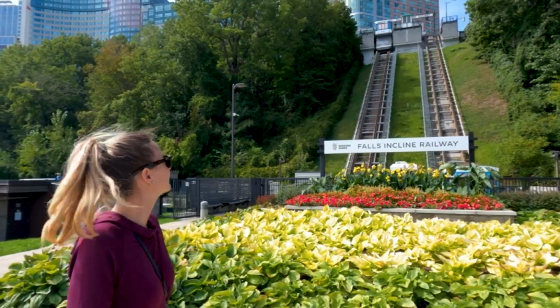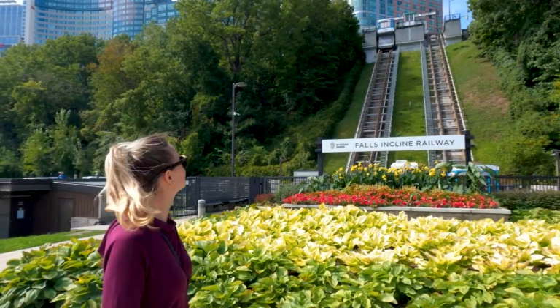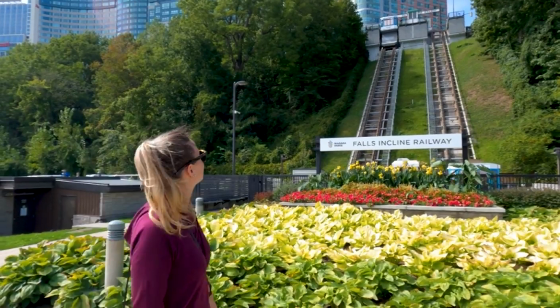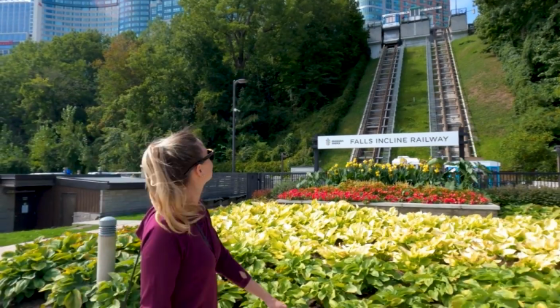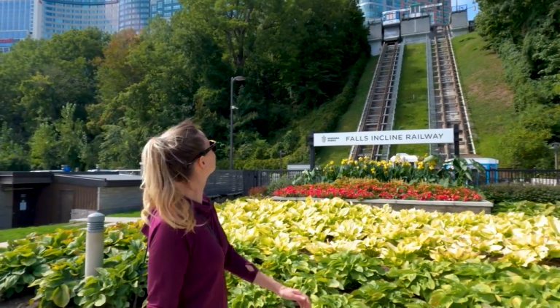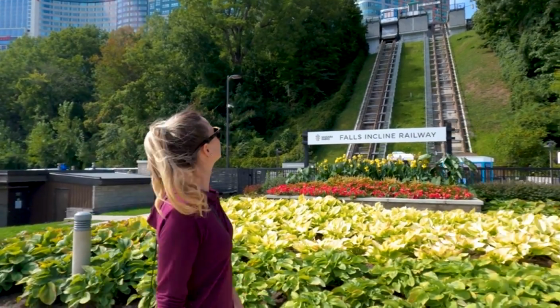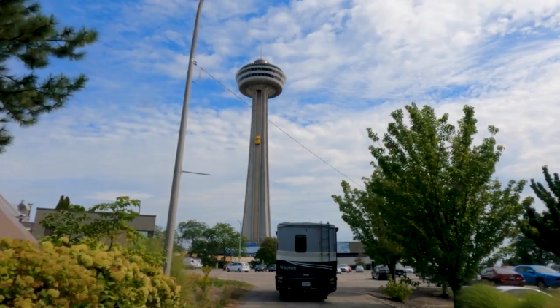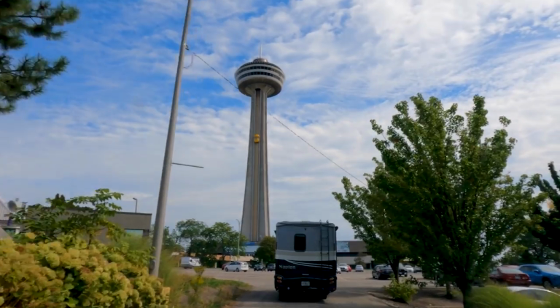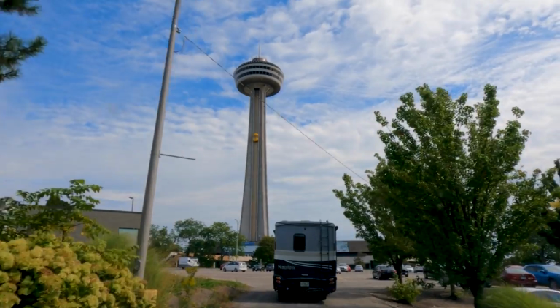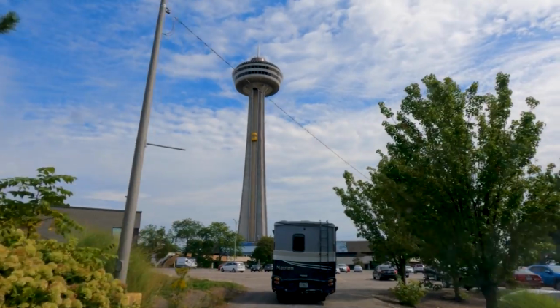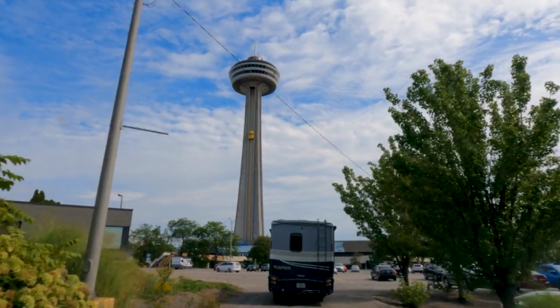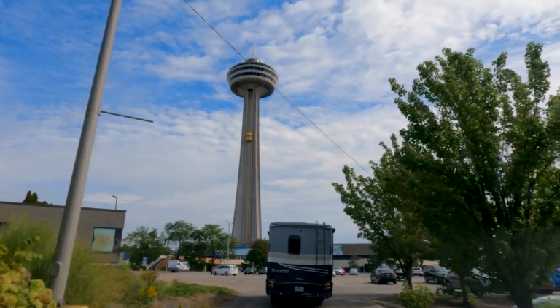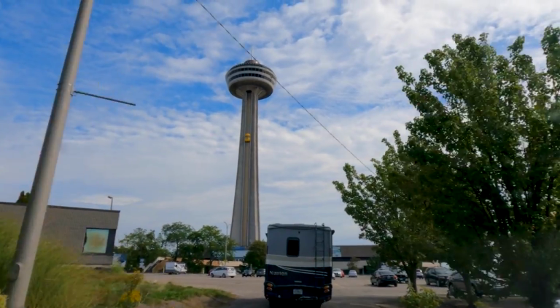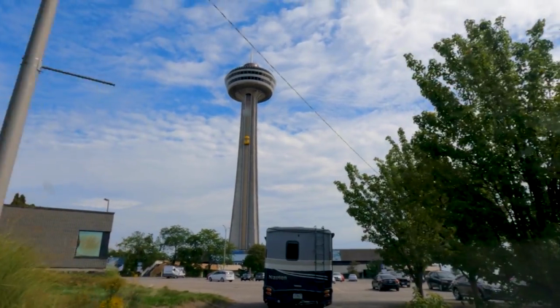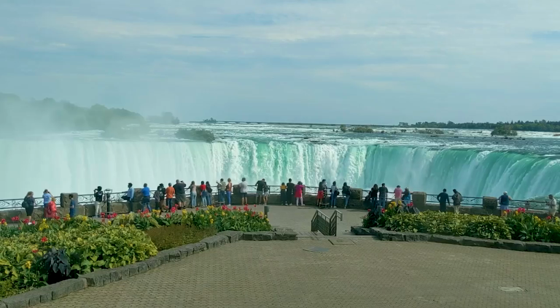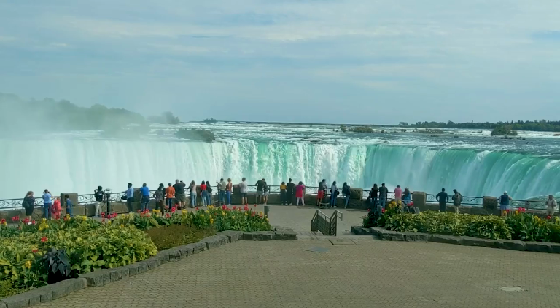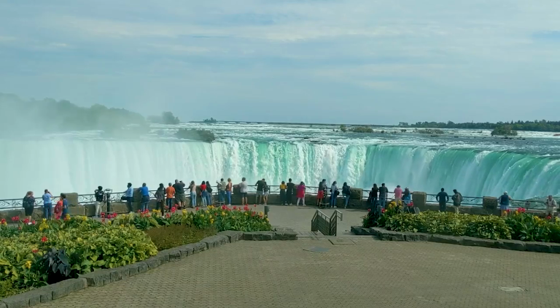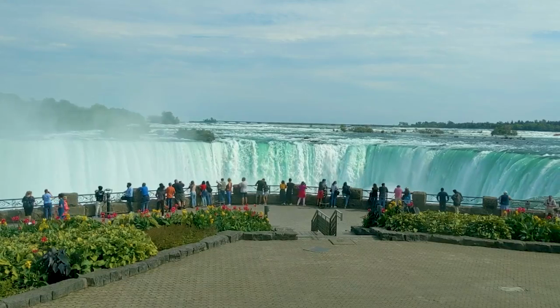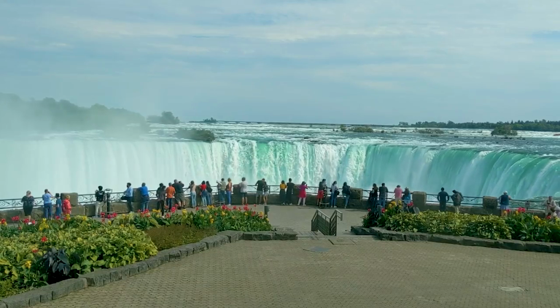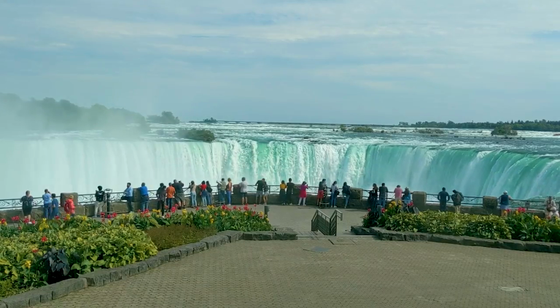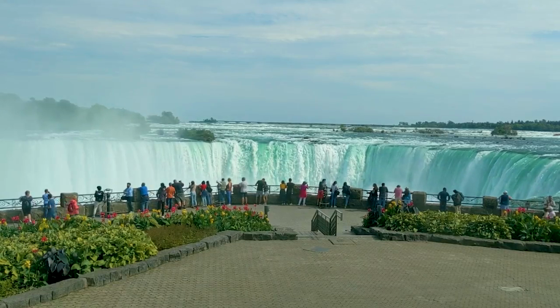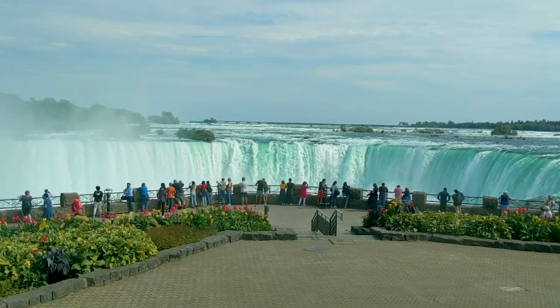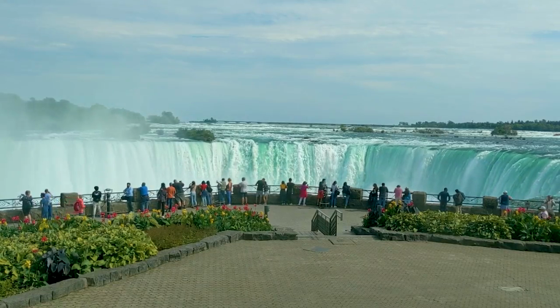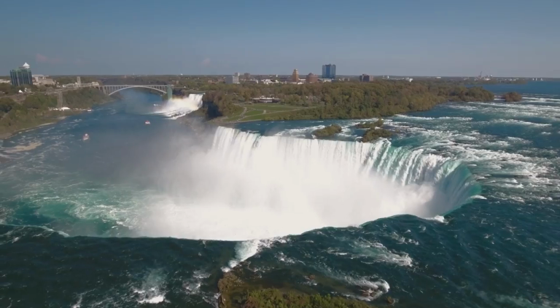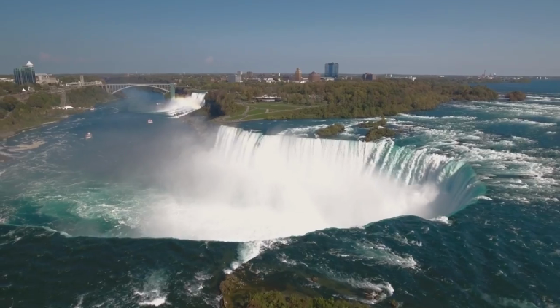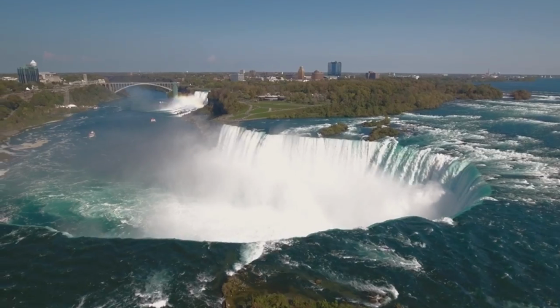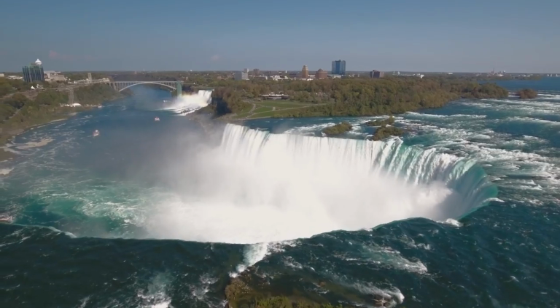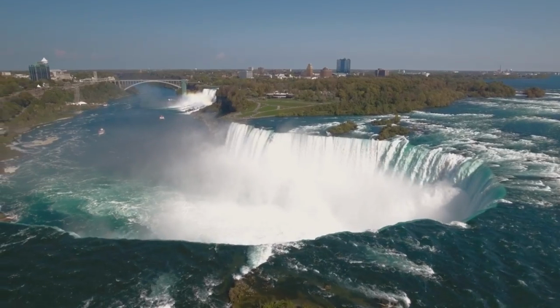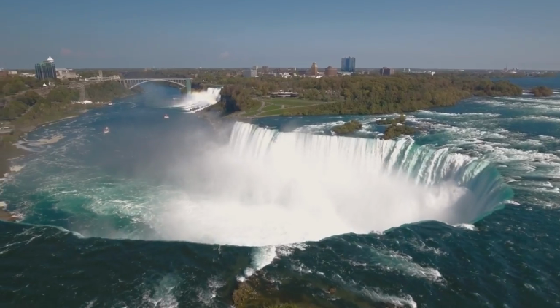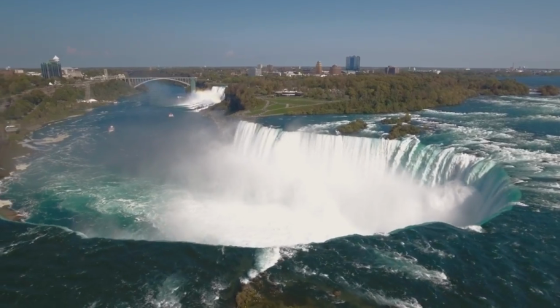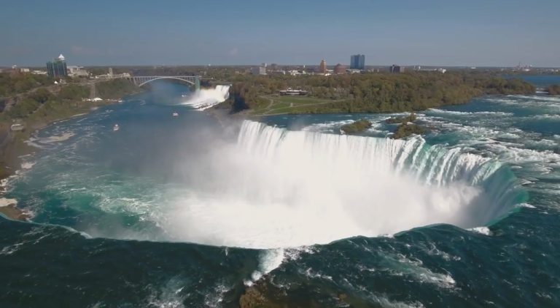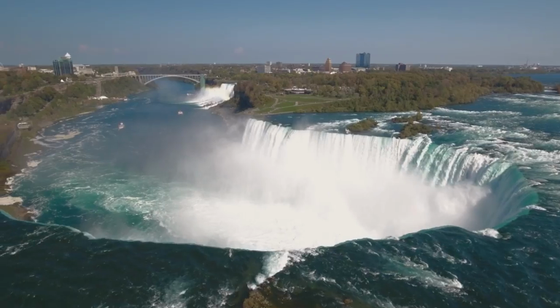We have made it to one of the must-visit spots here in Ontario, the beautiful Niagara Falls.